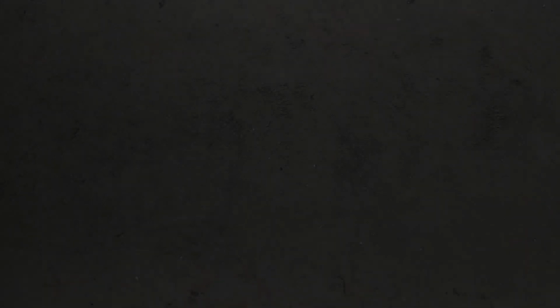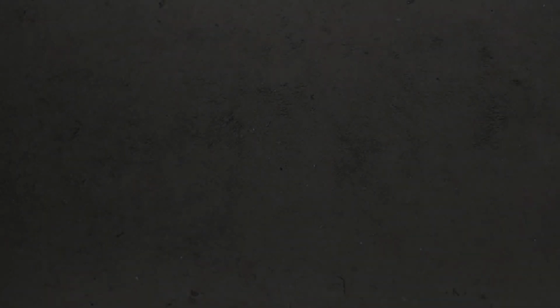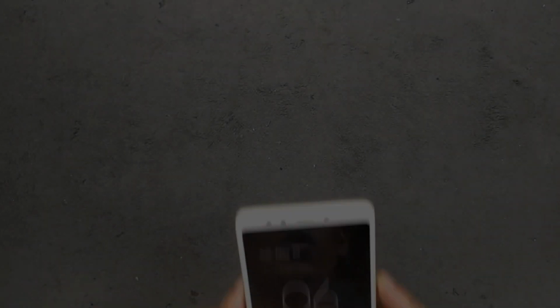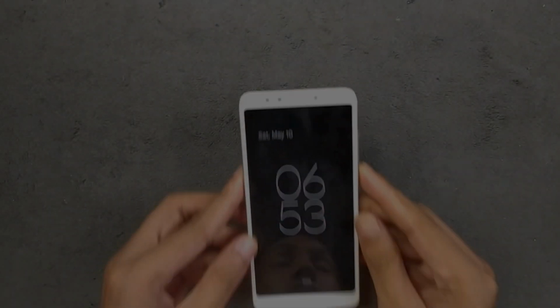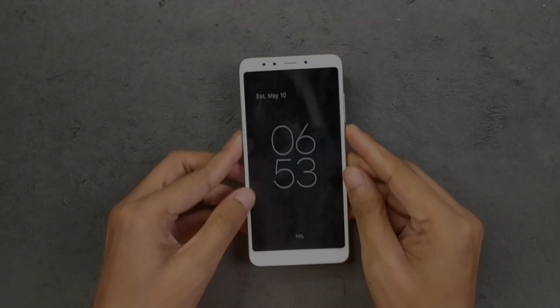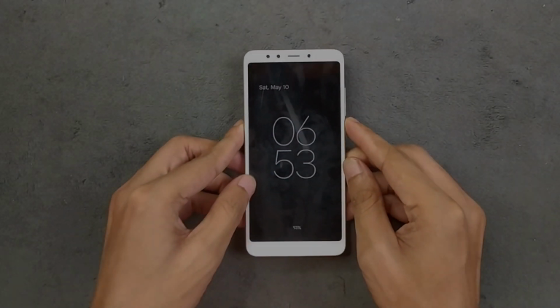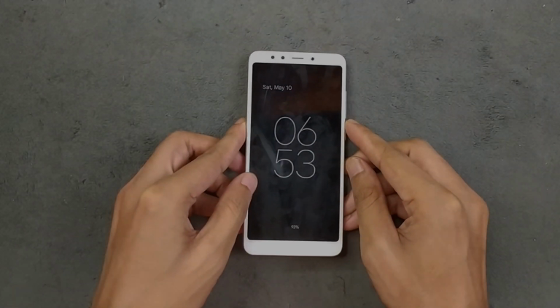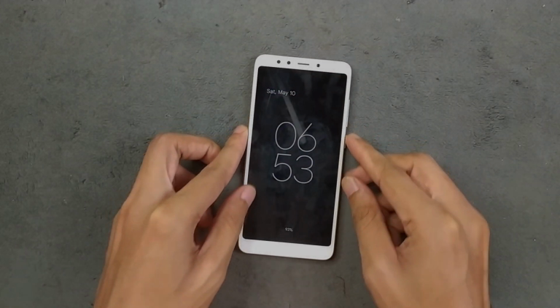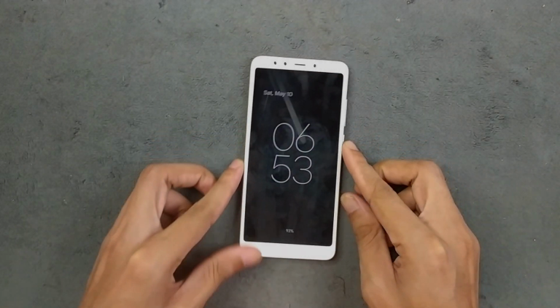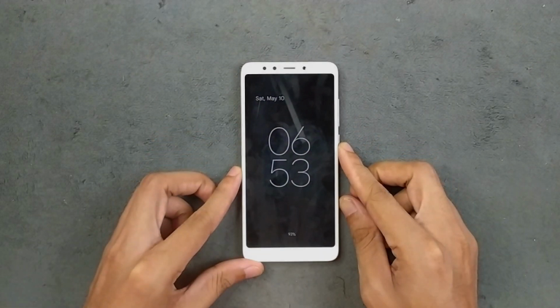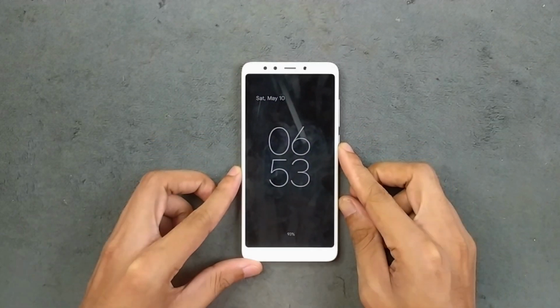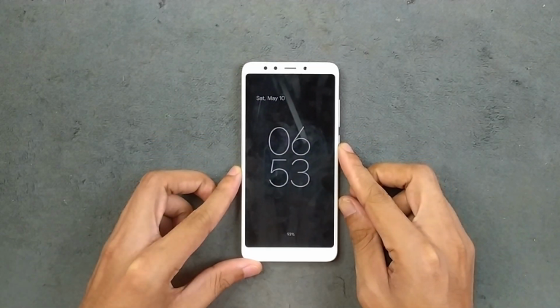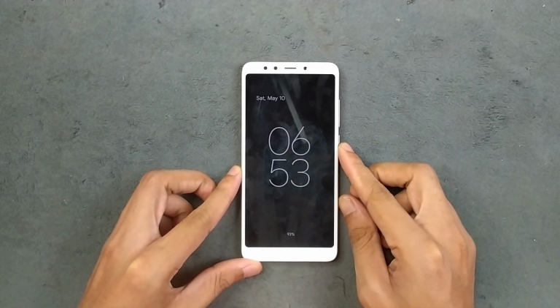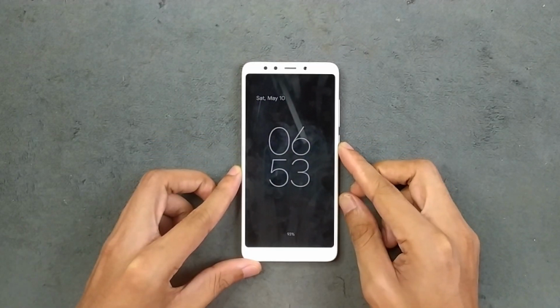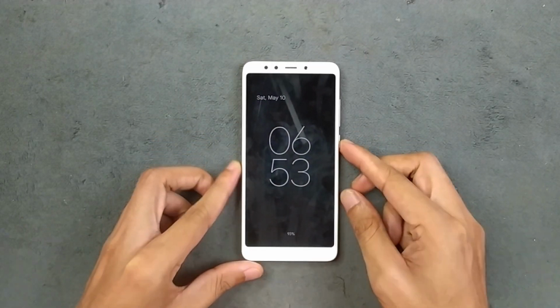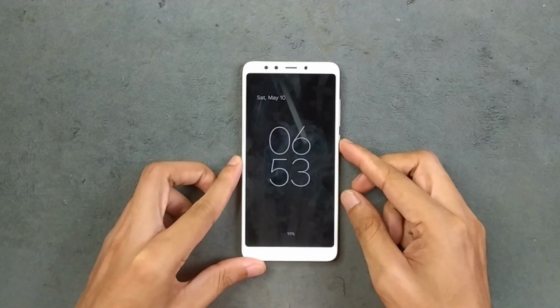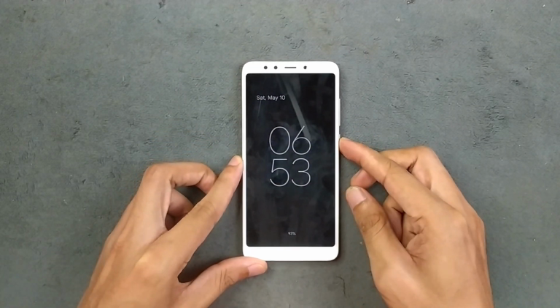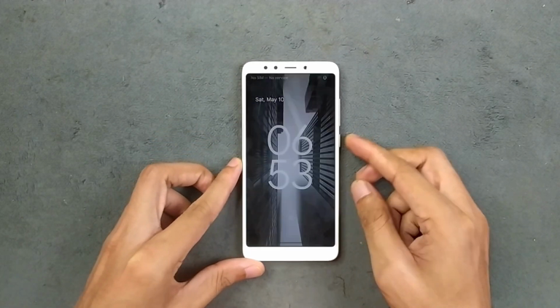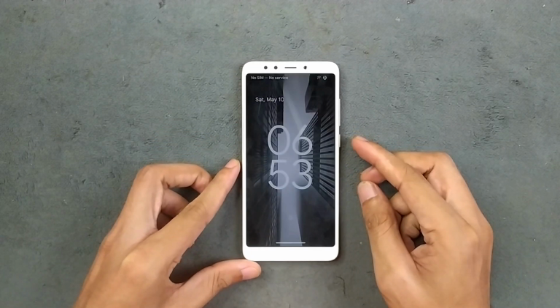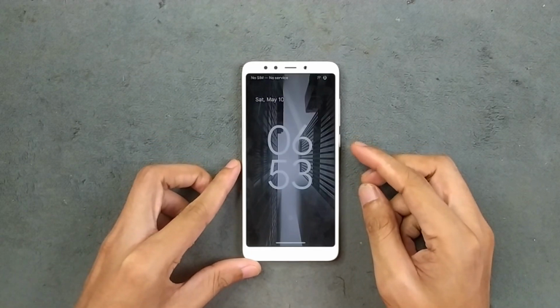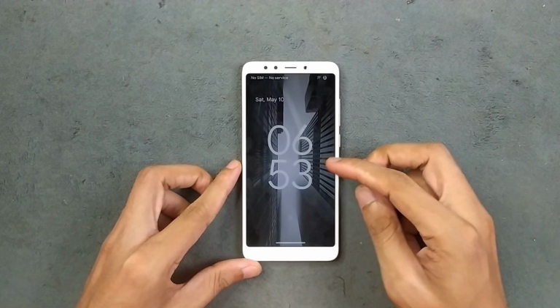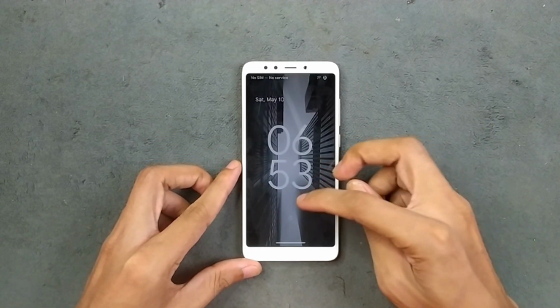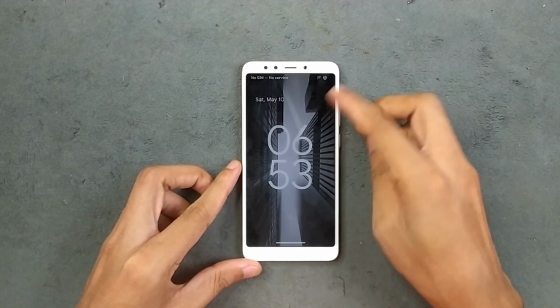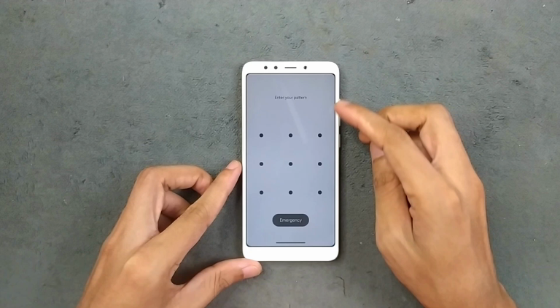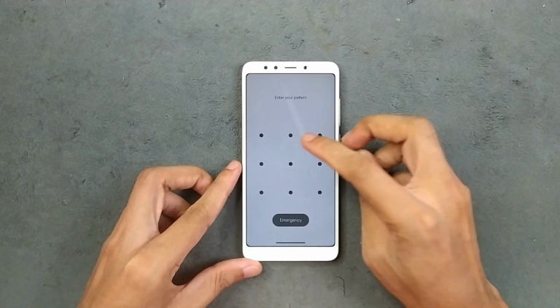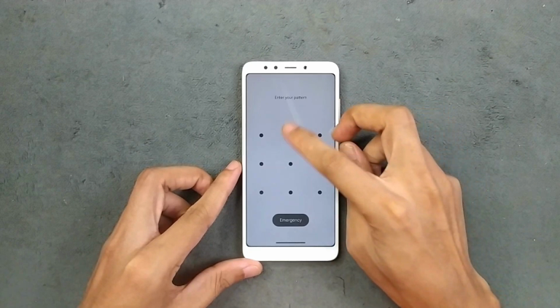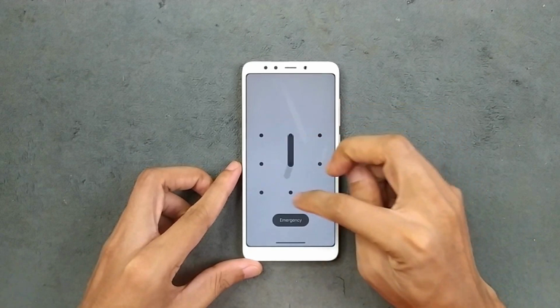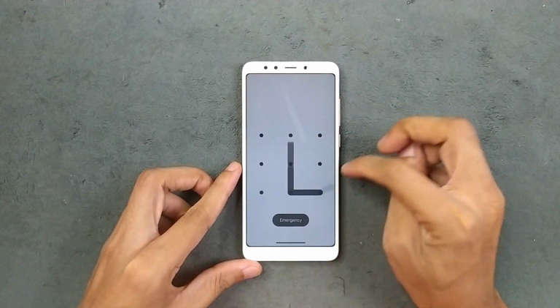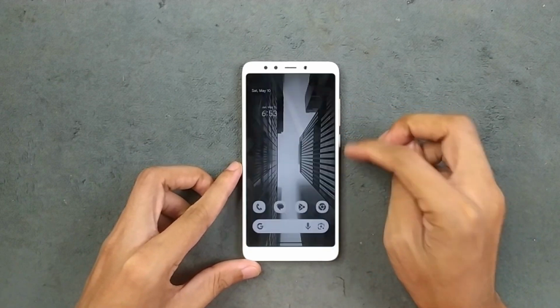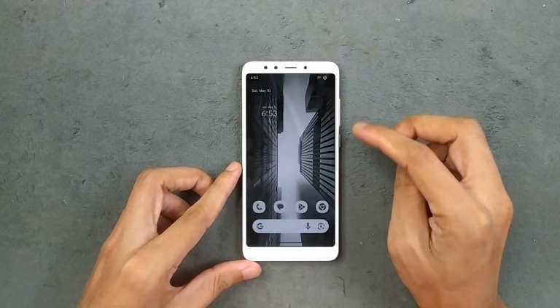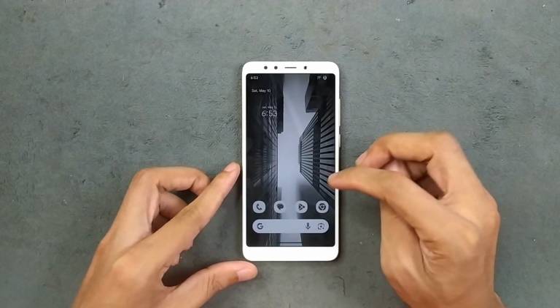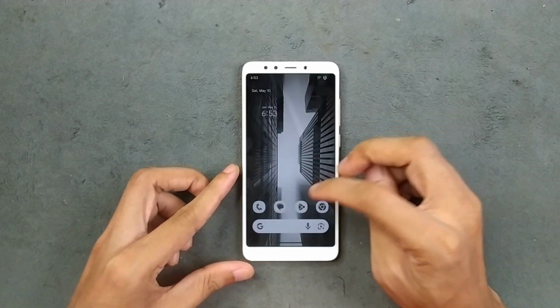Hey guys, welcome back to another custom ROM review for Redmi 5. This time we are using Evolution X ROM based on Android 14.